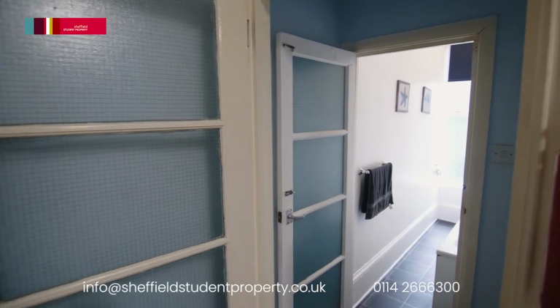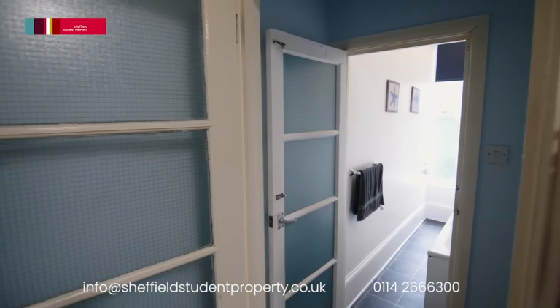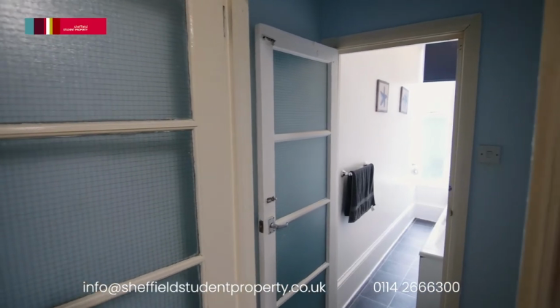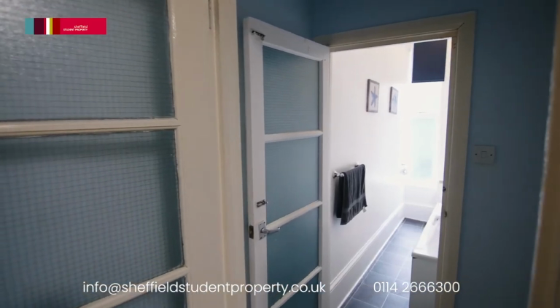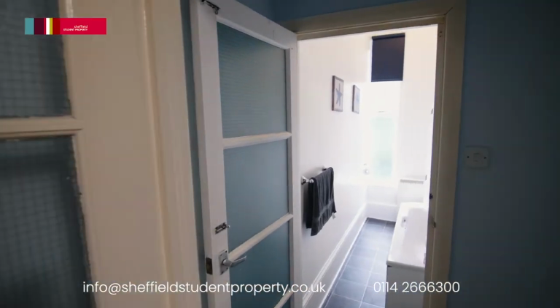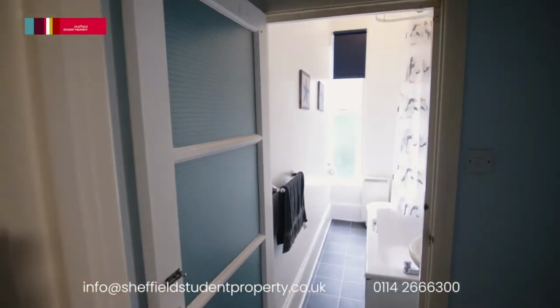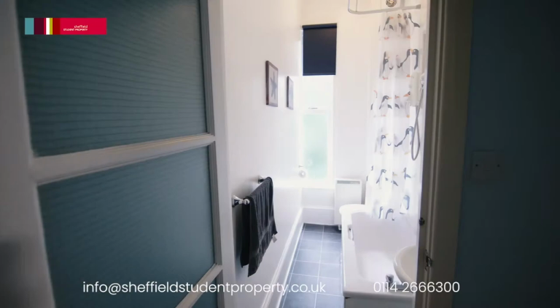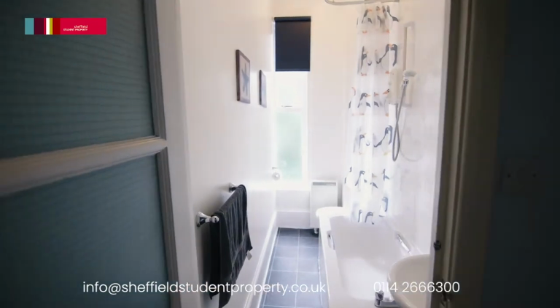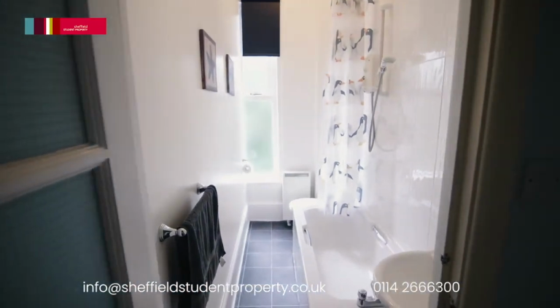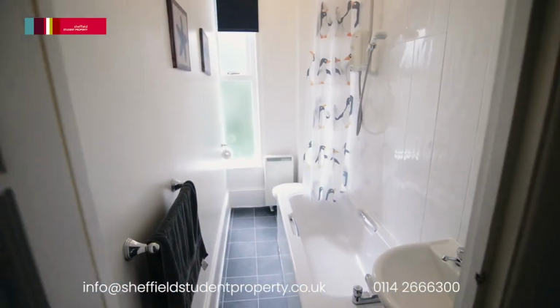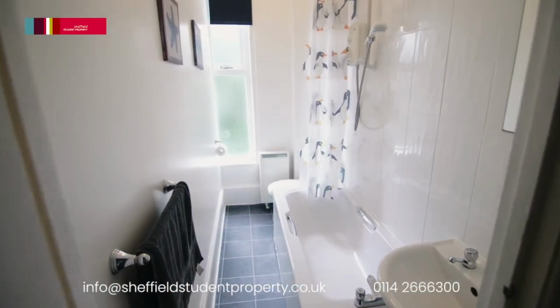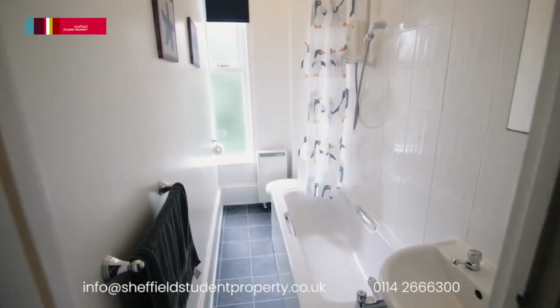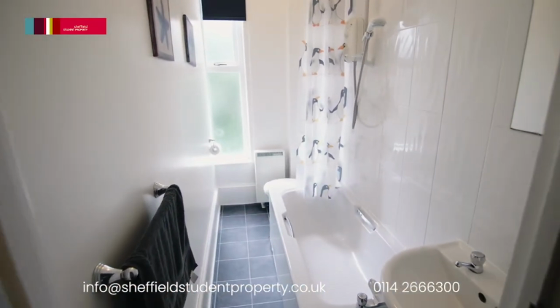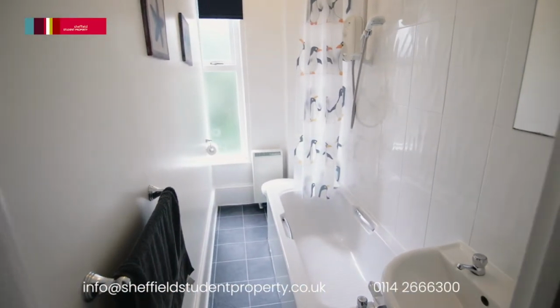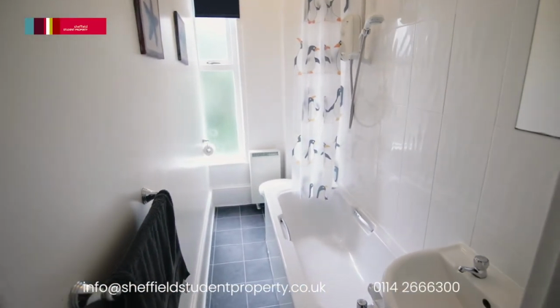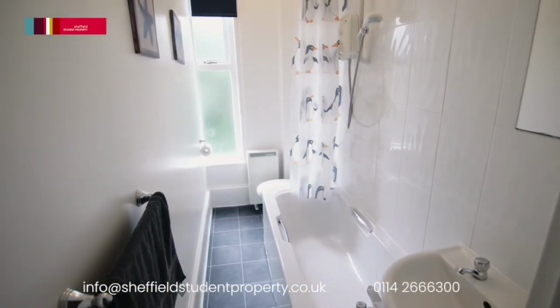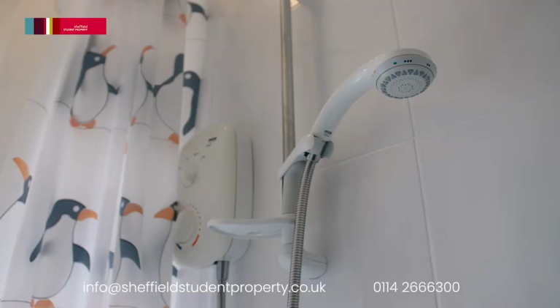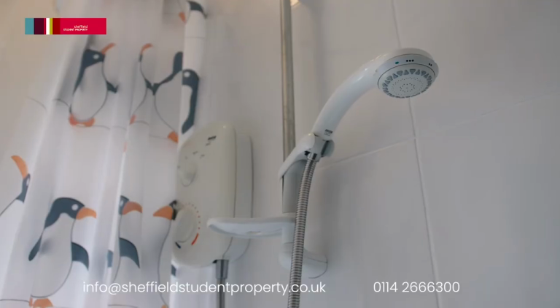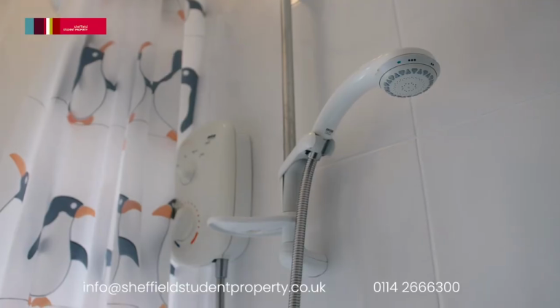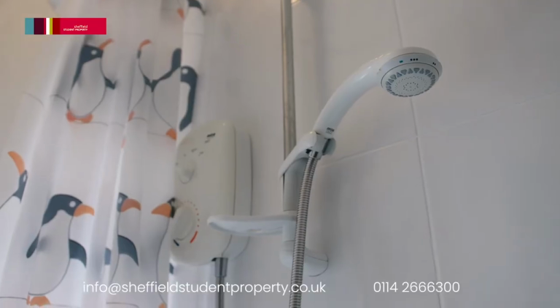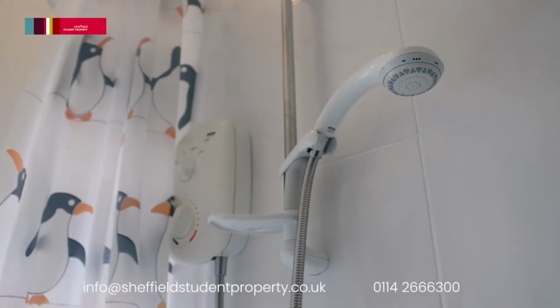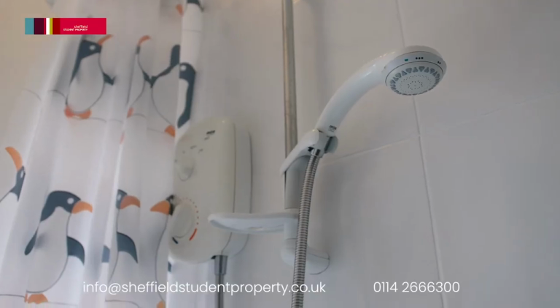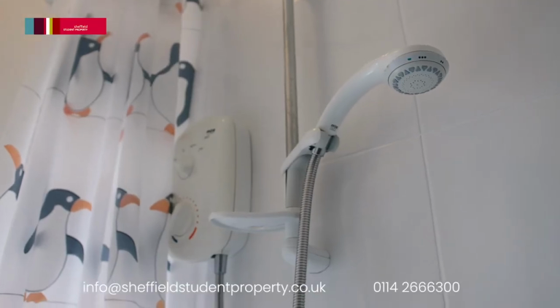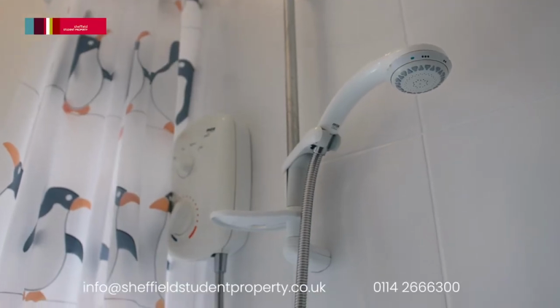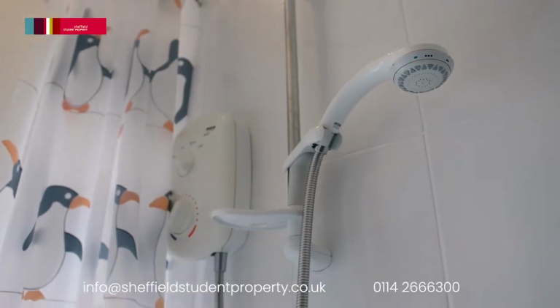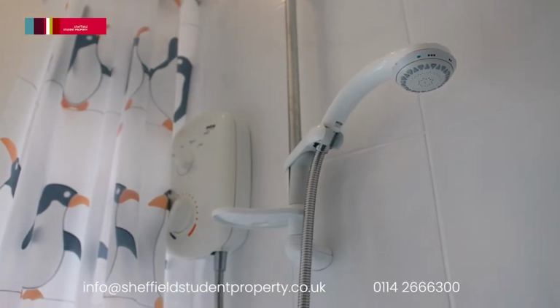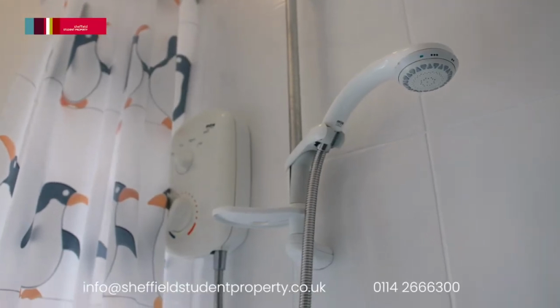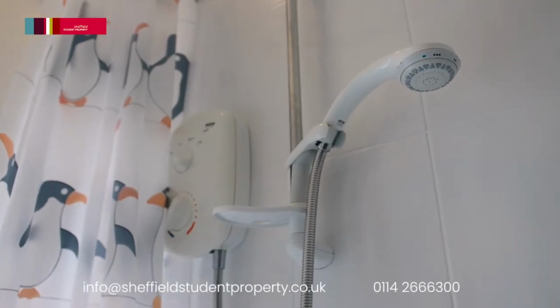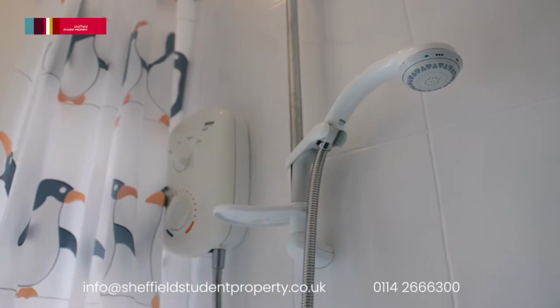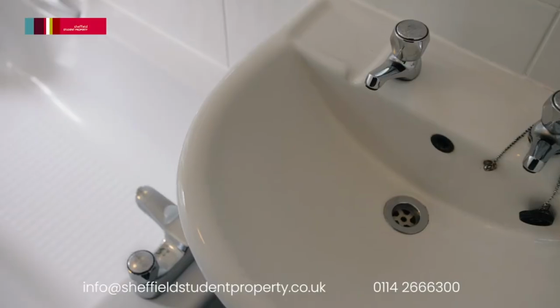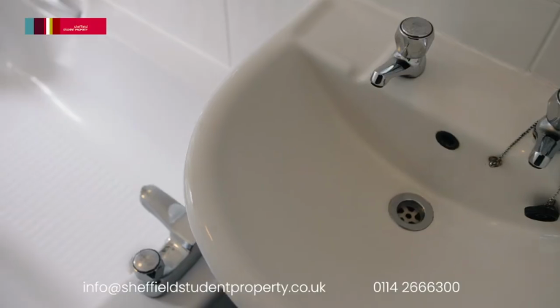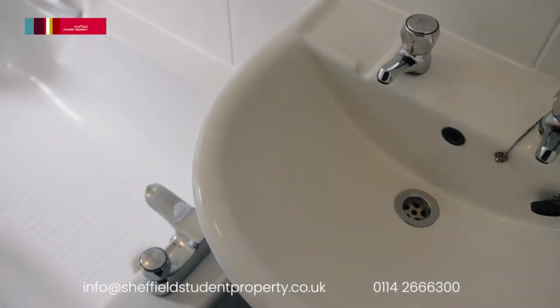Leading on to a lovely modern bathroom with both bath and overhead electric shower, wash hand basin and vanity unit and WC.